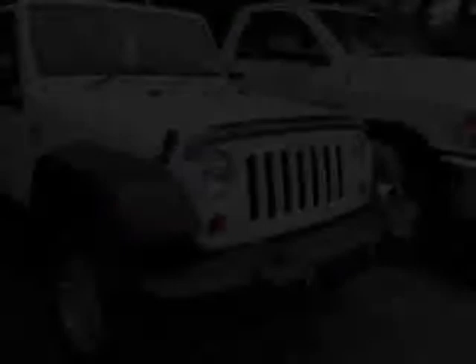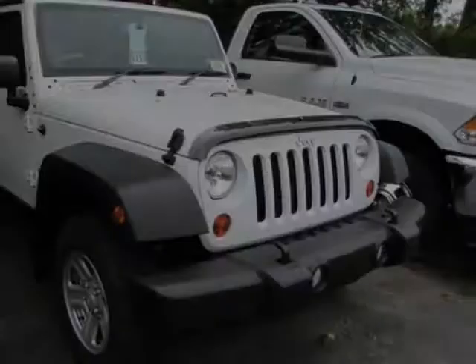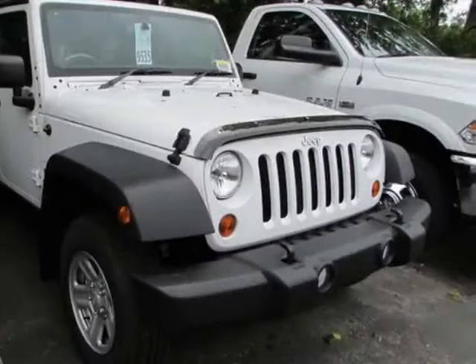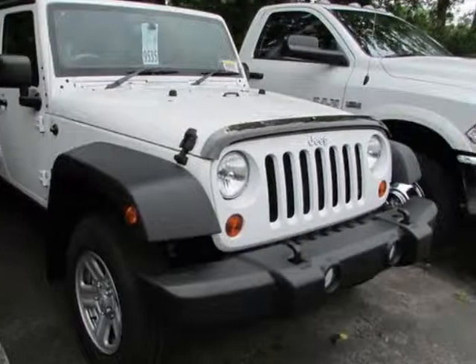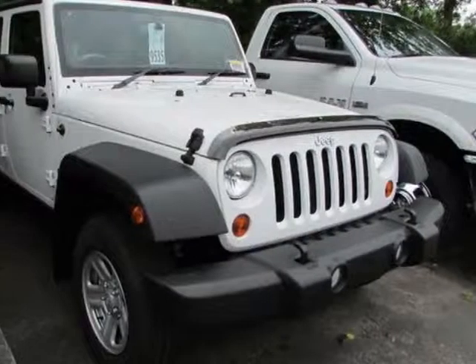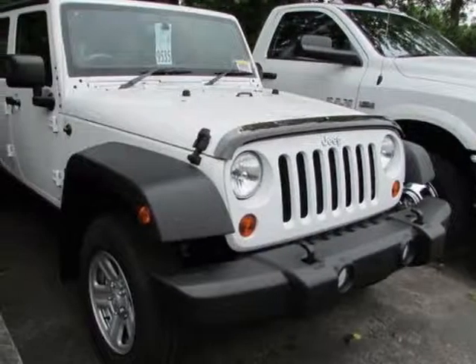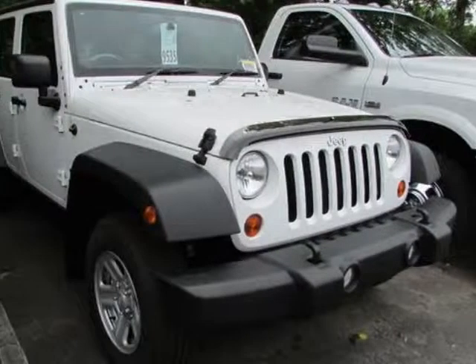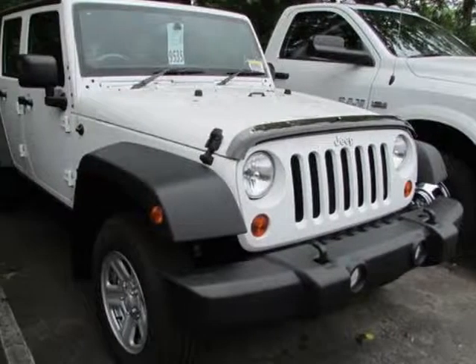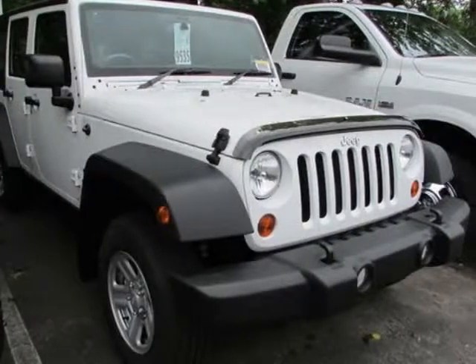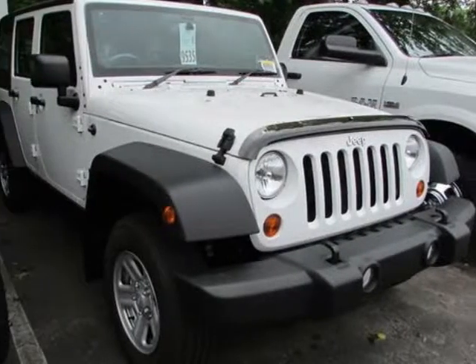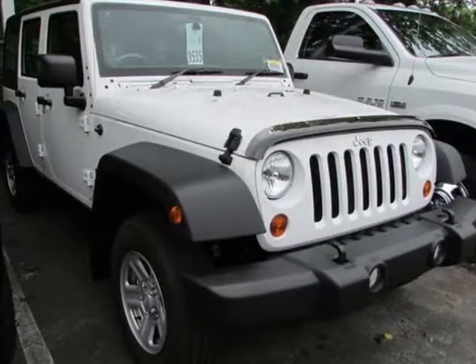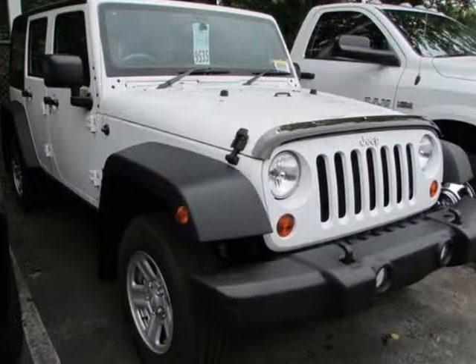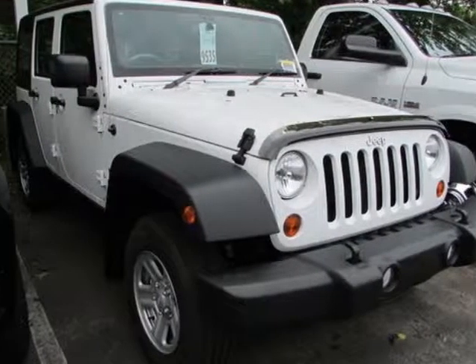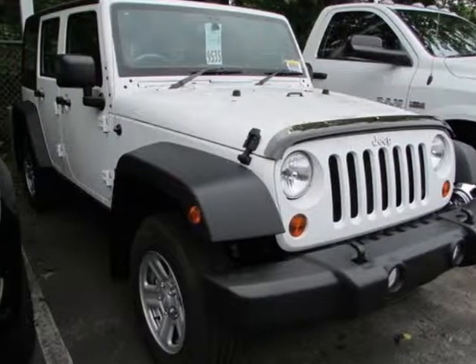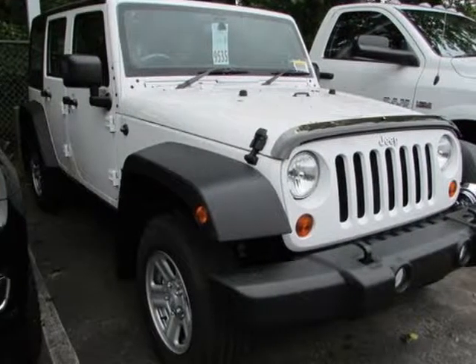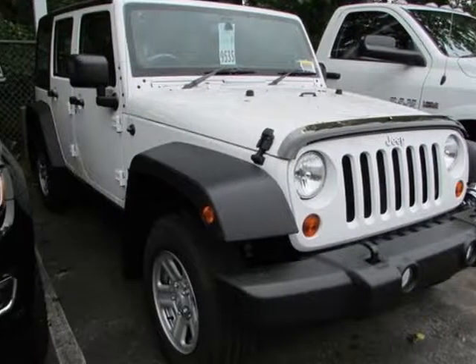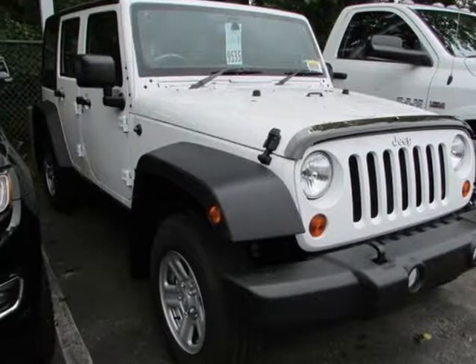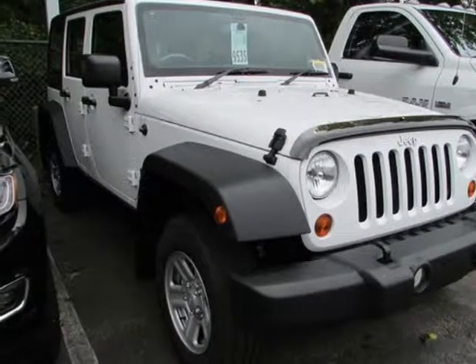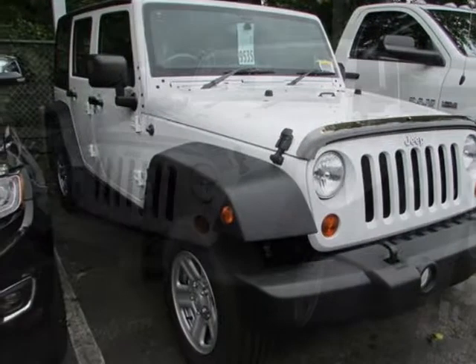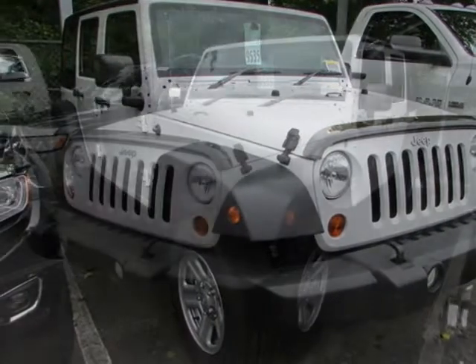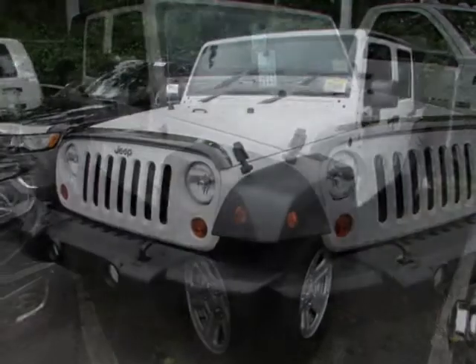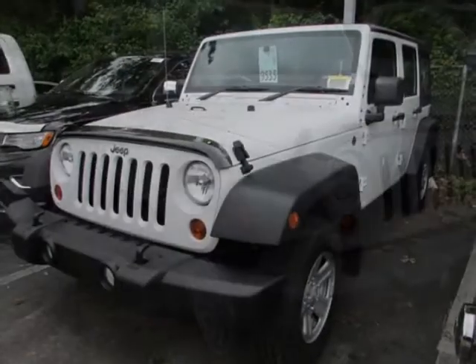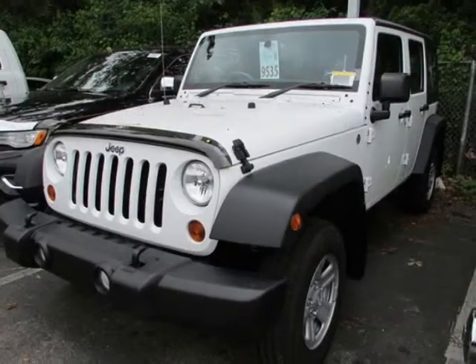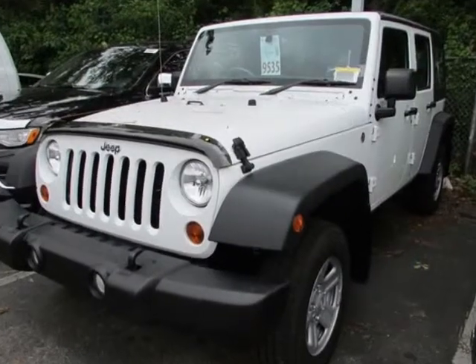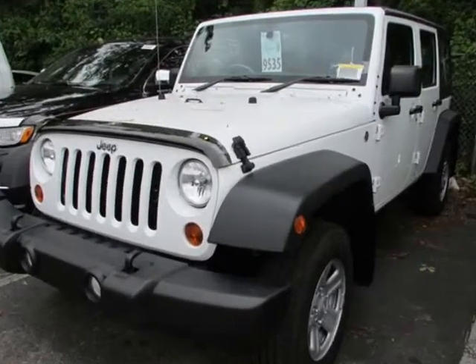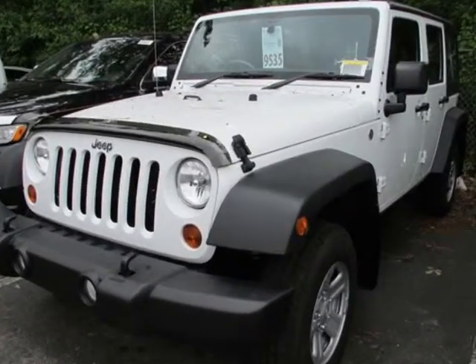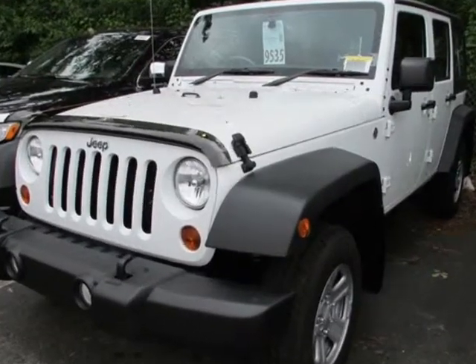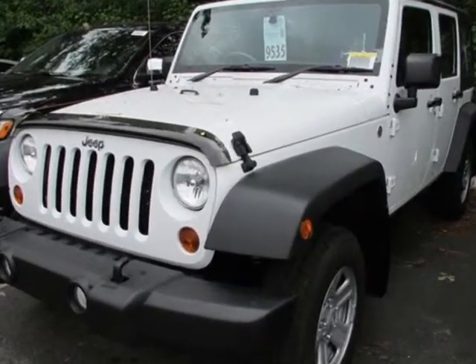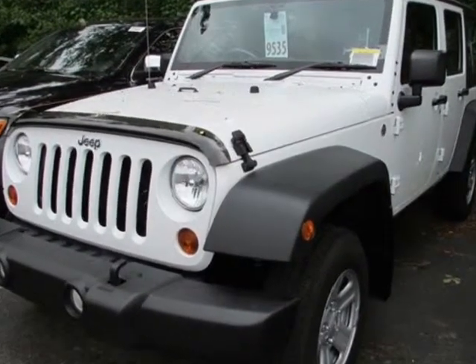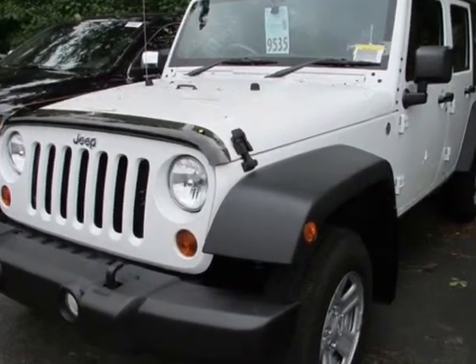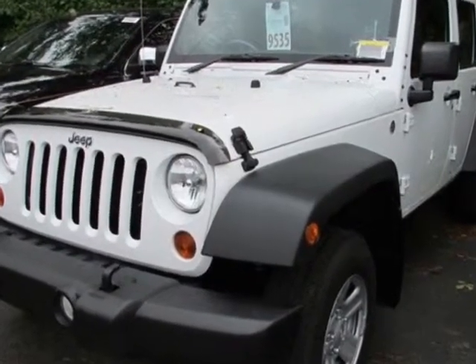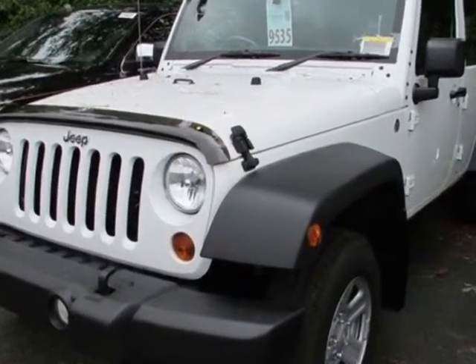Take a look at this new 2013 Jeep Wrangler Unlimited. For your protection, this vehicle has a full factory warranty.